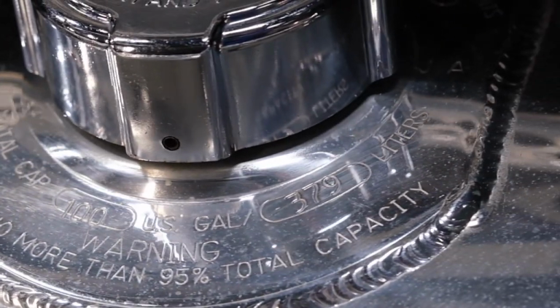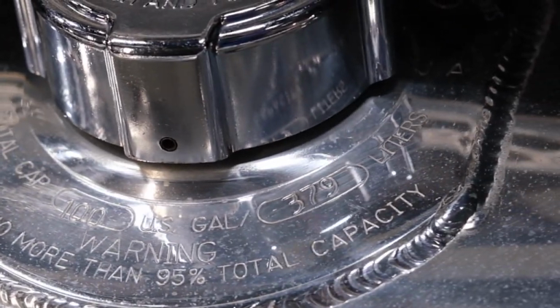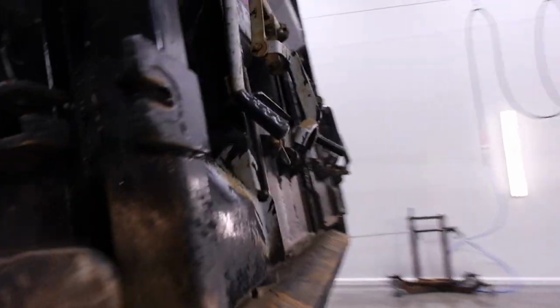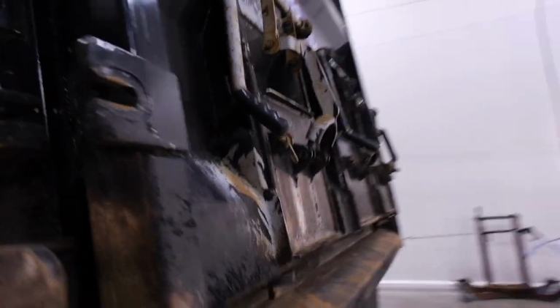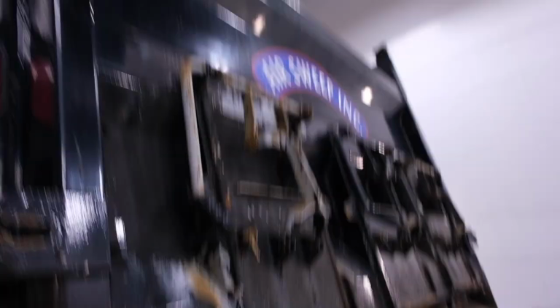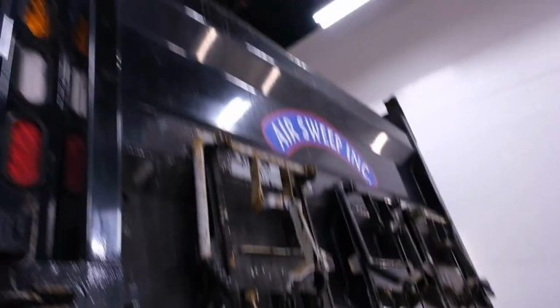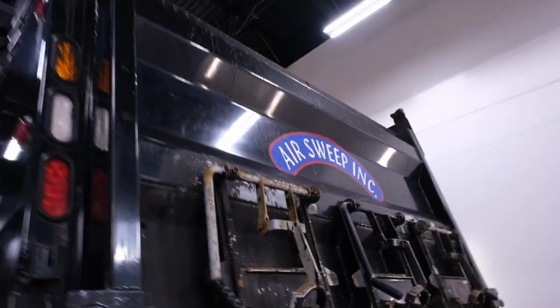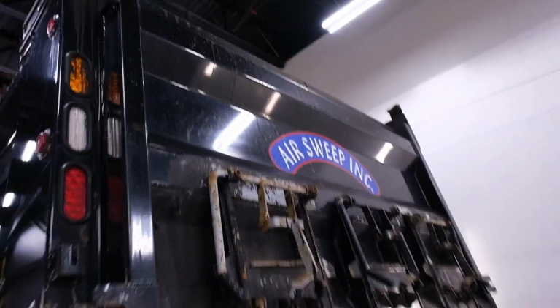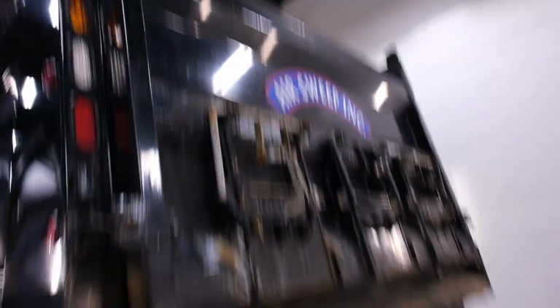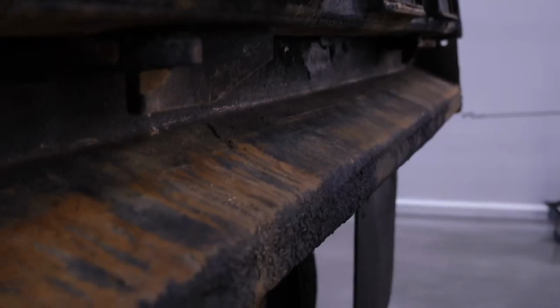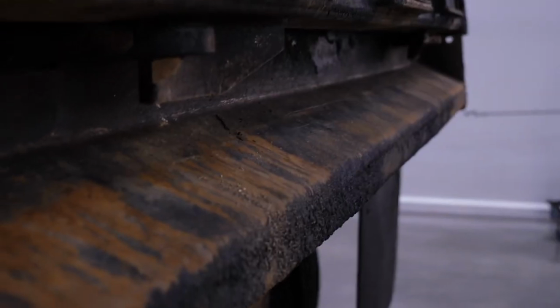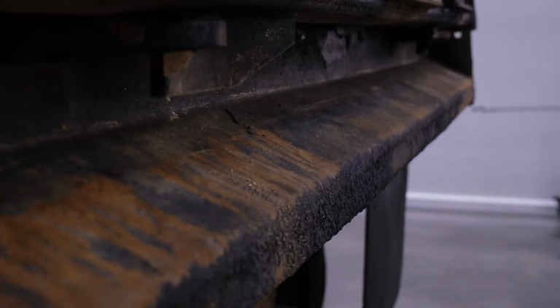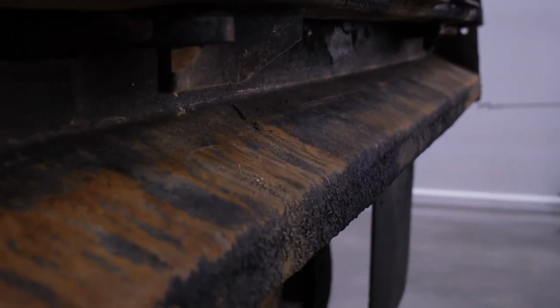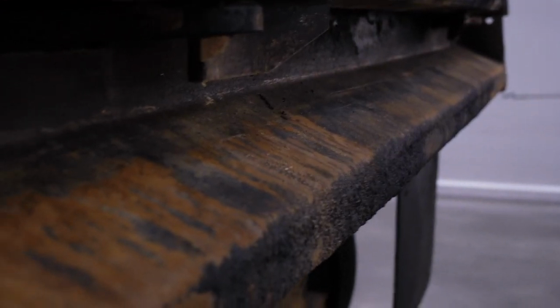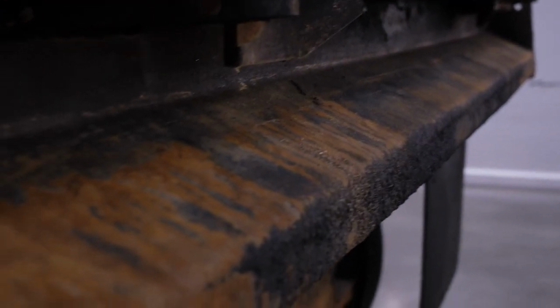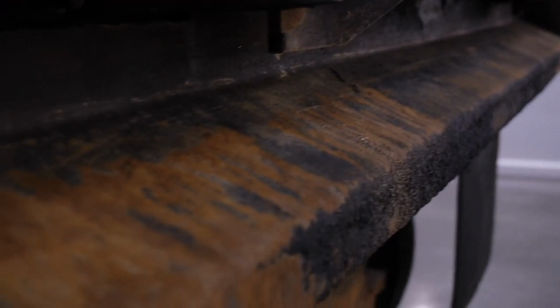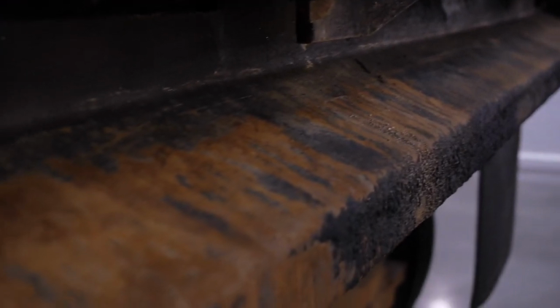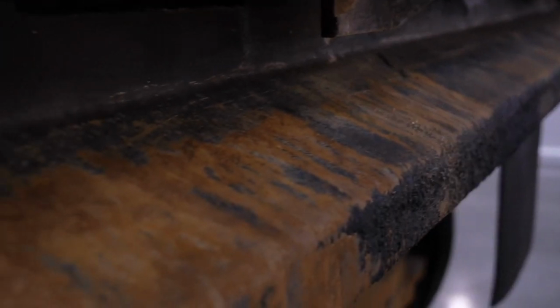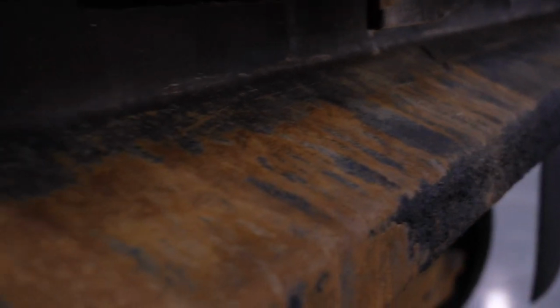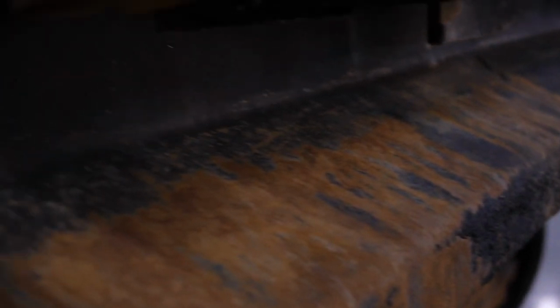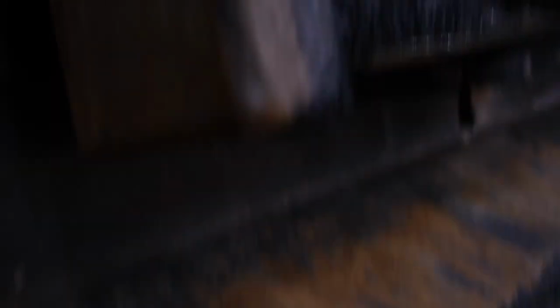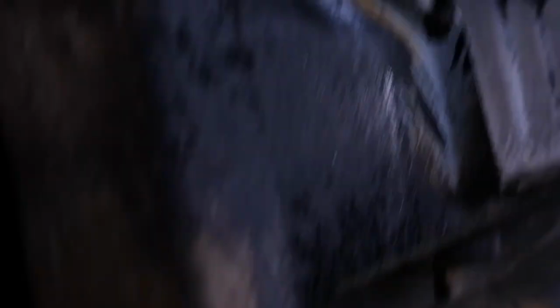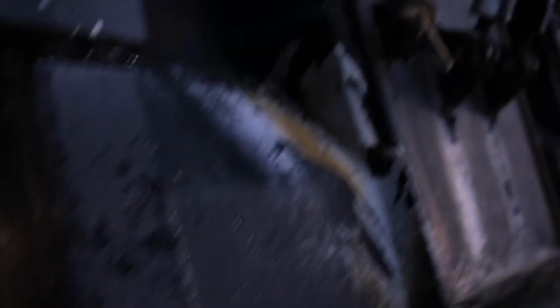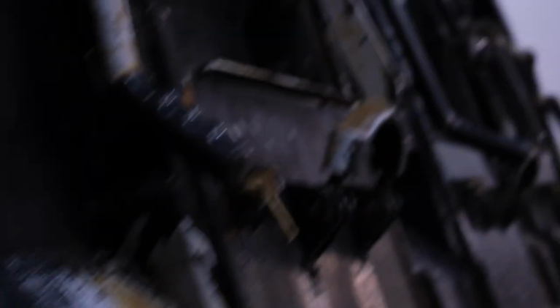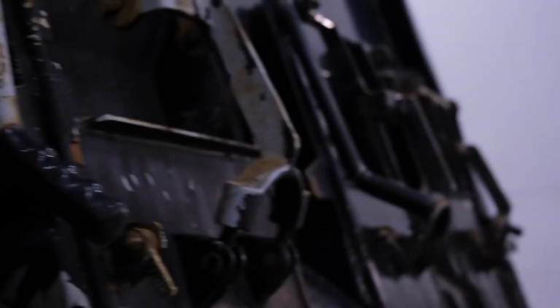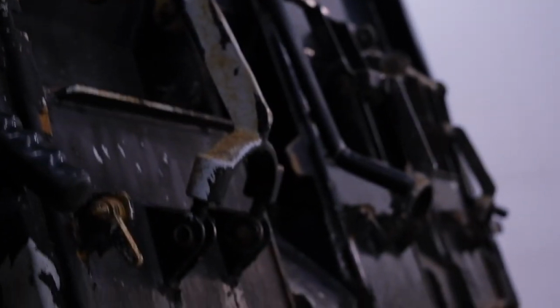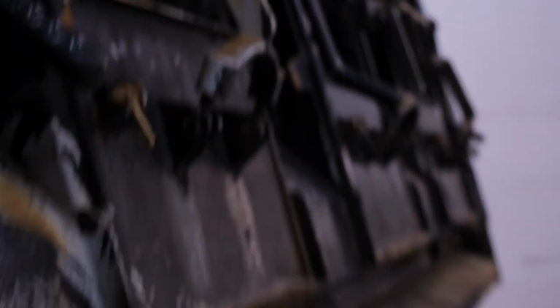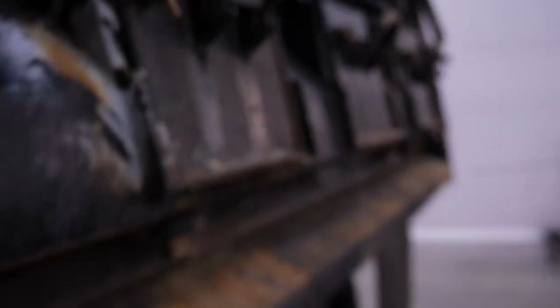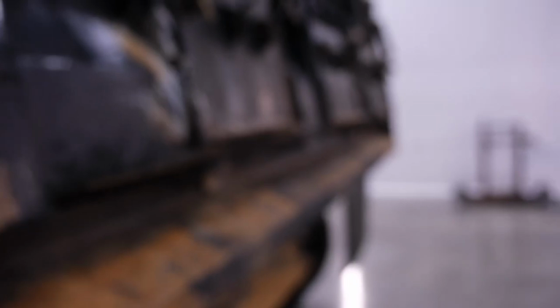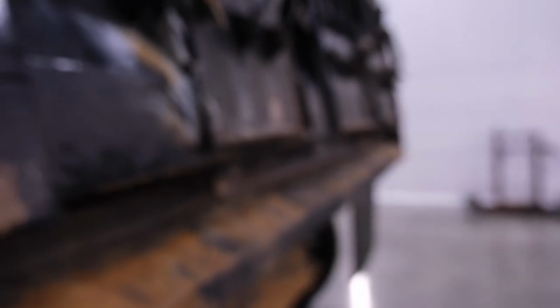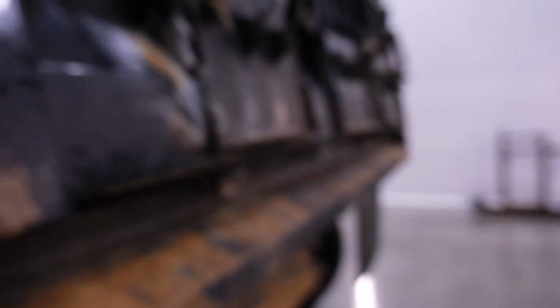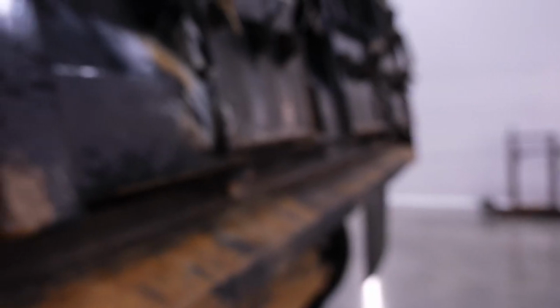How'd the back turn out? Well, there's less mud and stuff, but yeah — this is a paving truck, man.